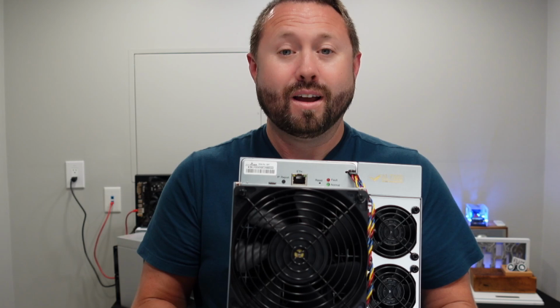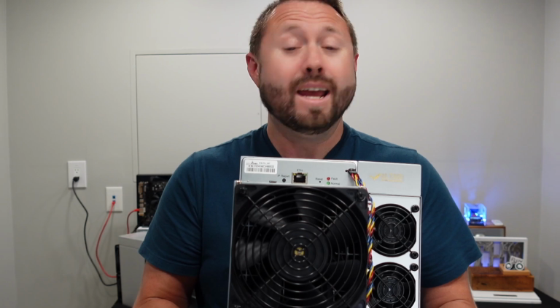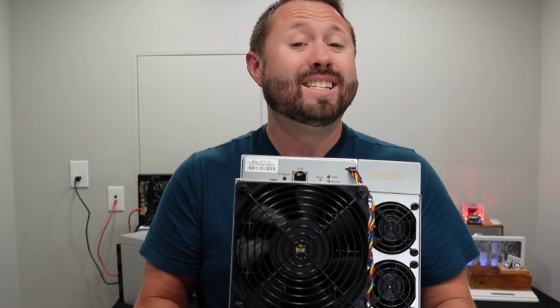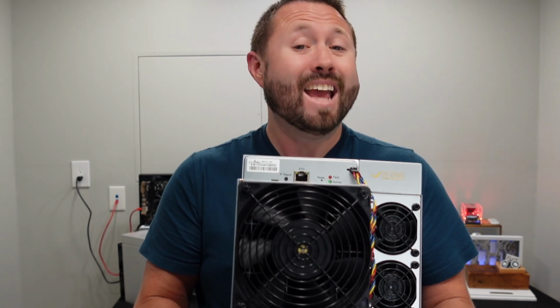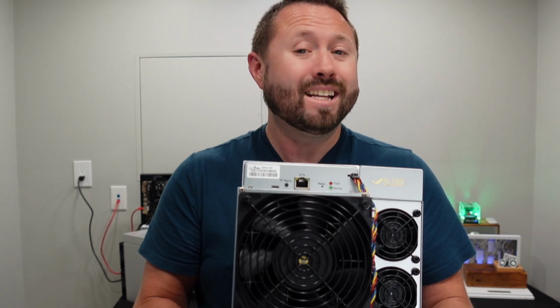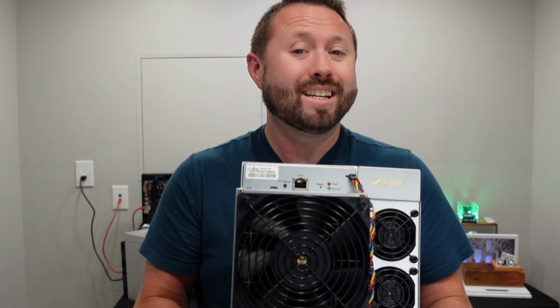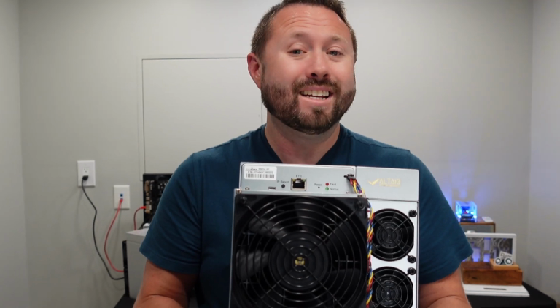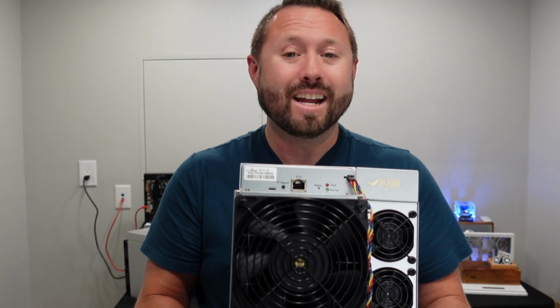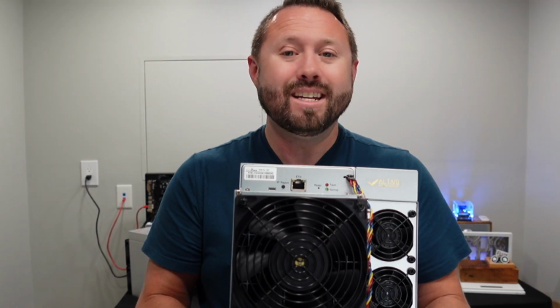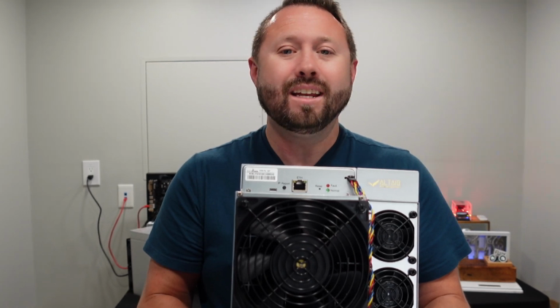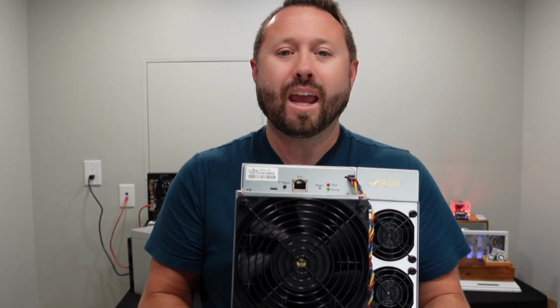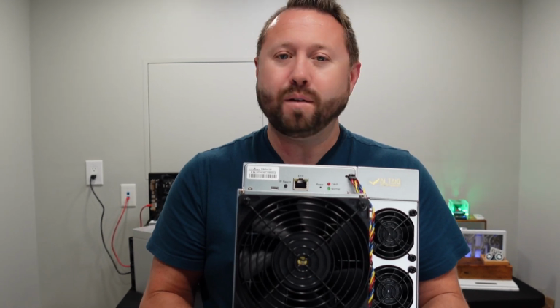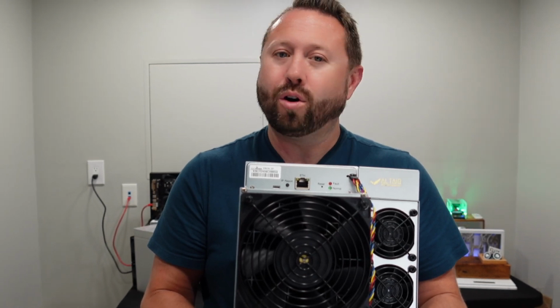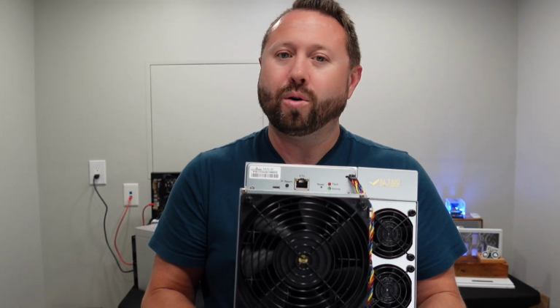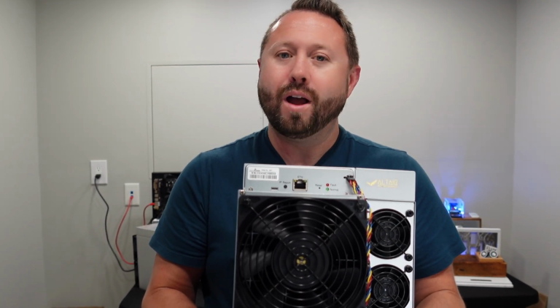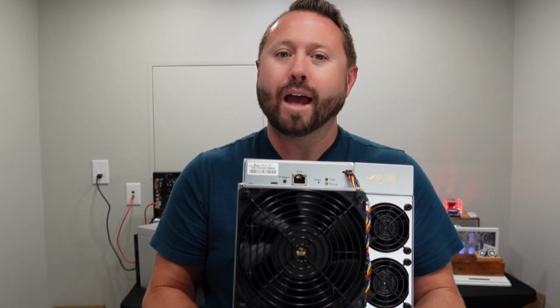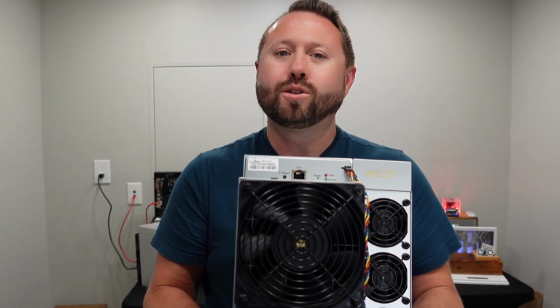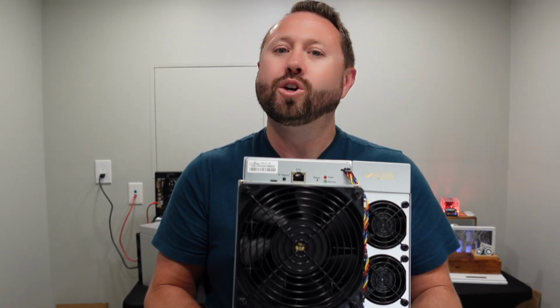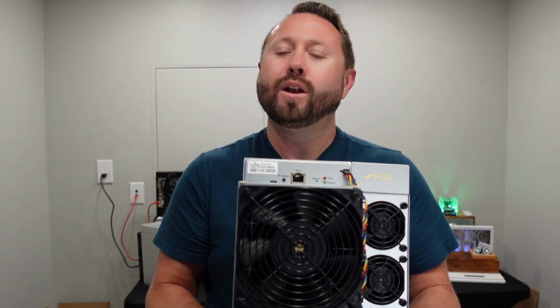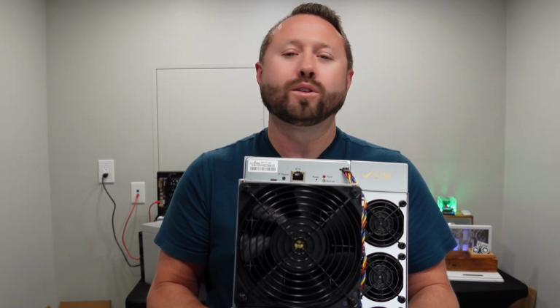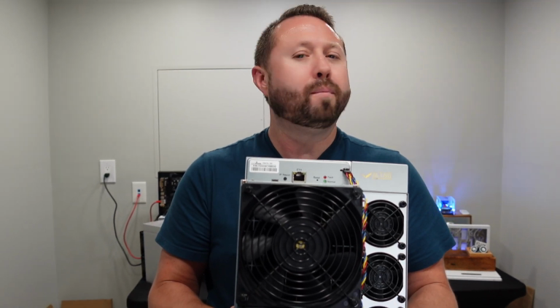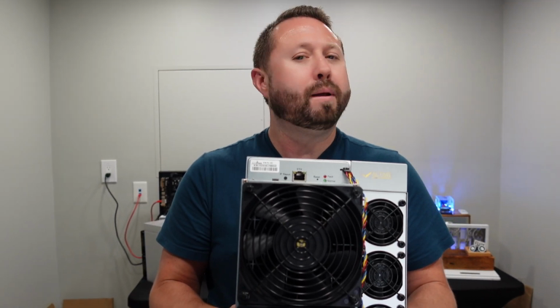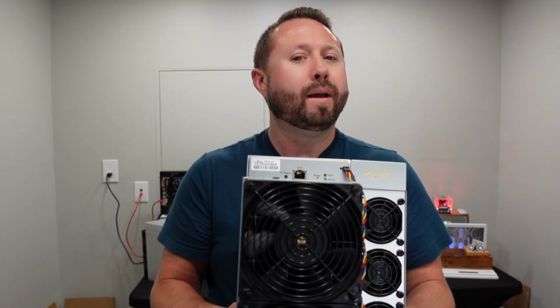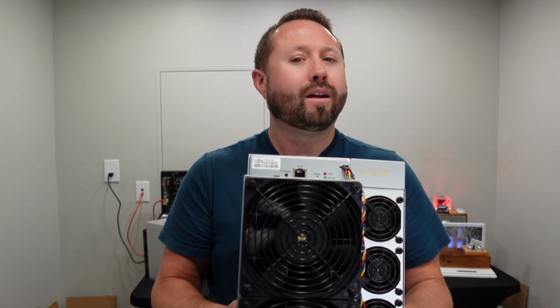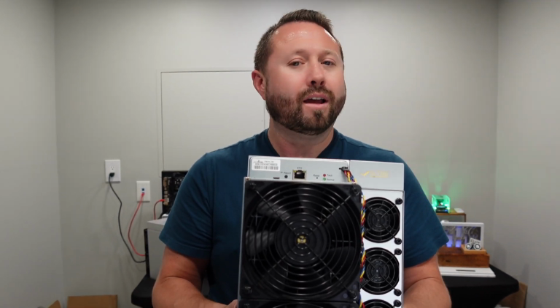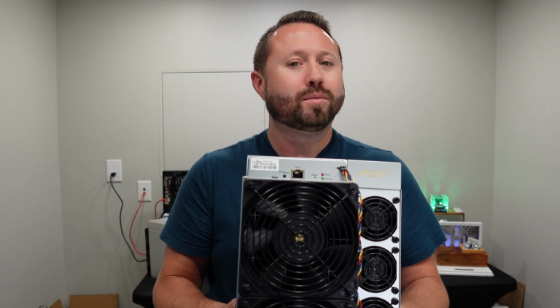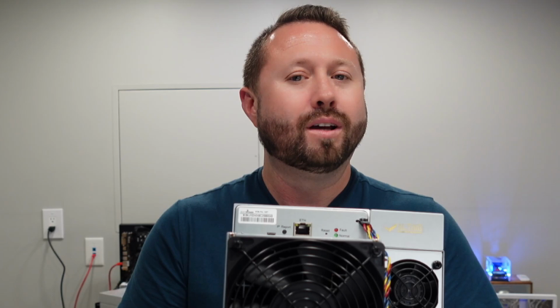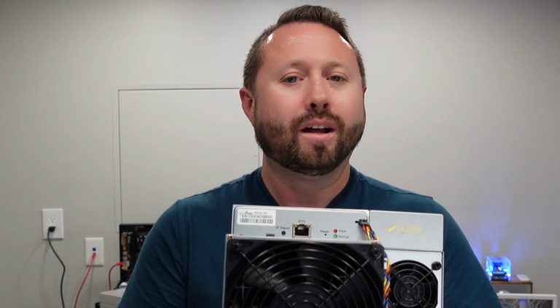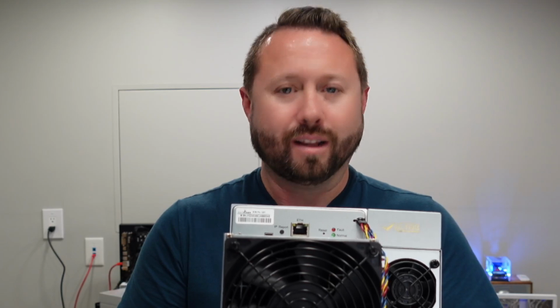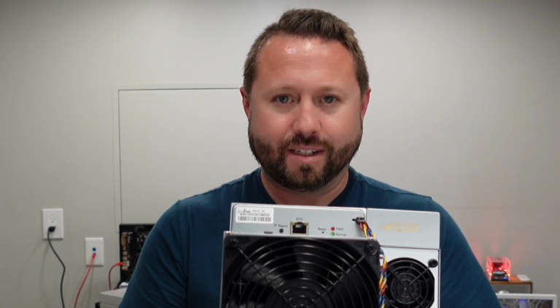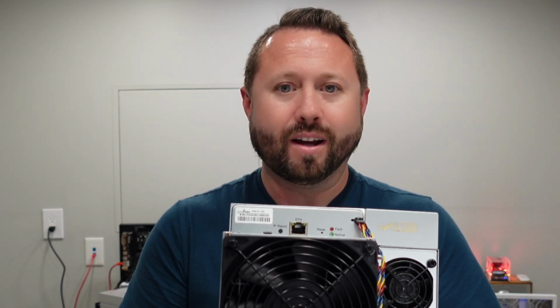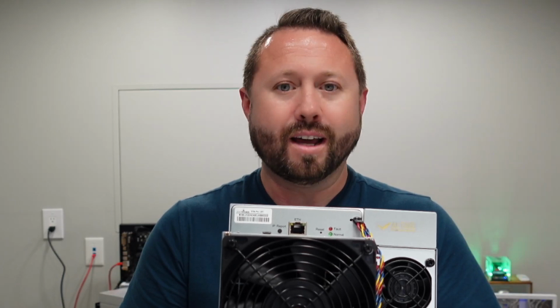Is the S19K Pro as good as what Bitmain claims? Let's find out.